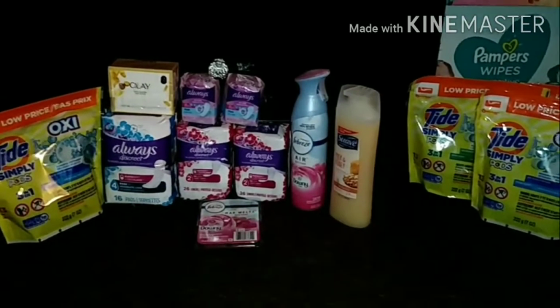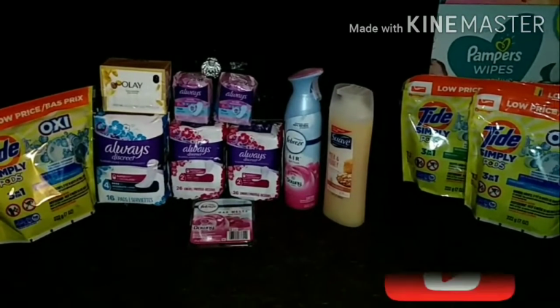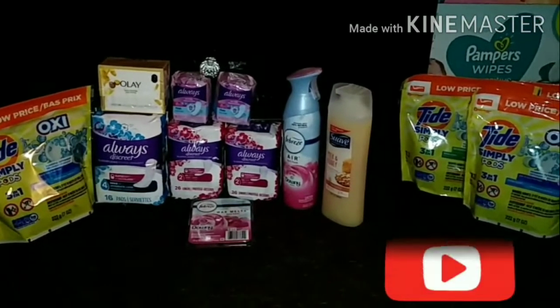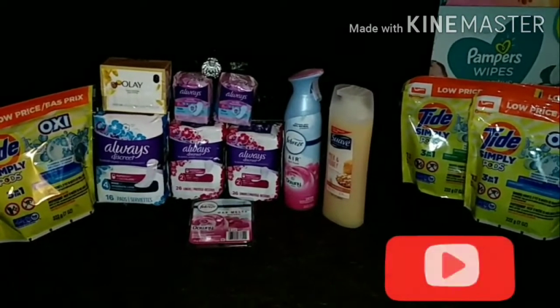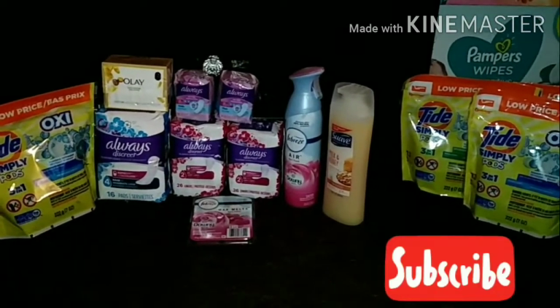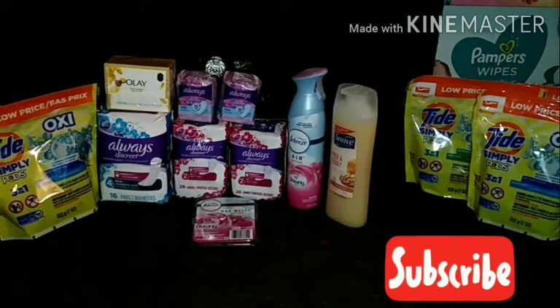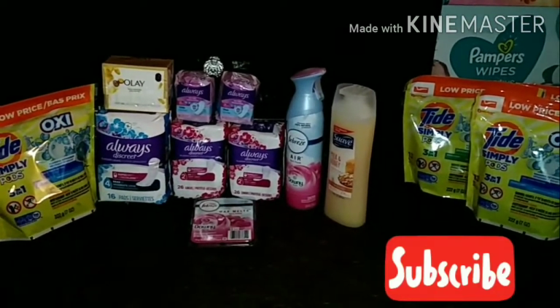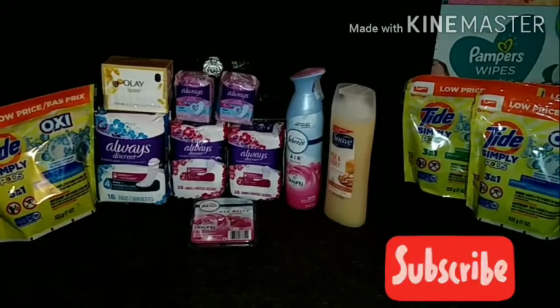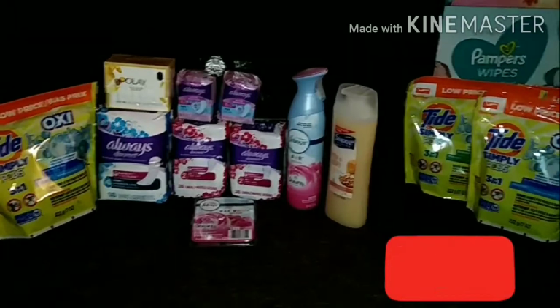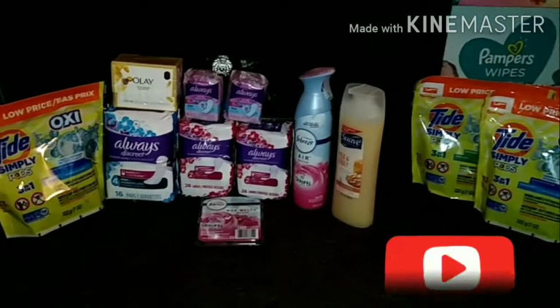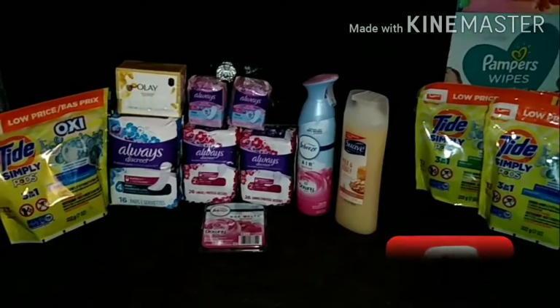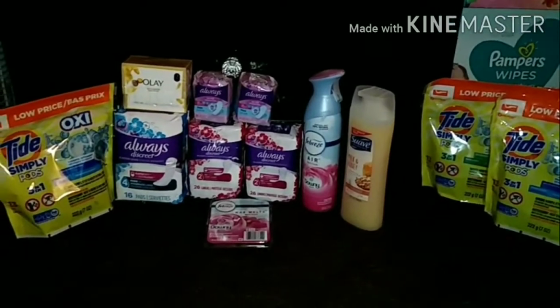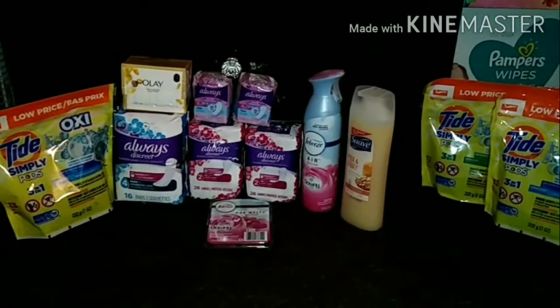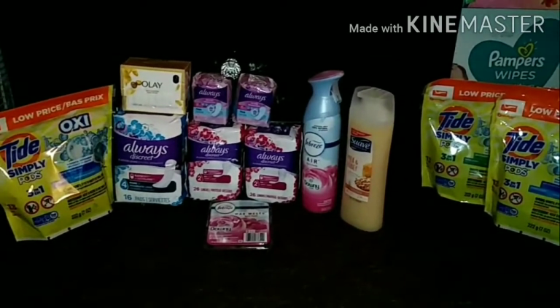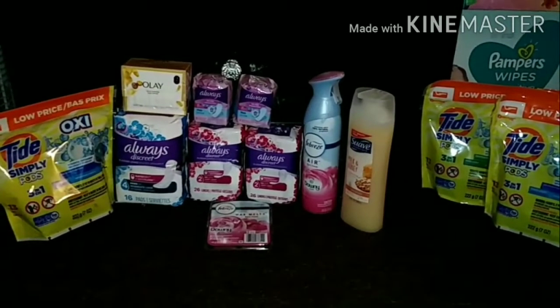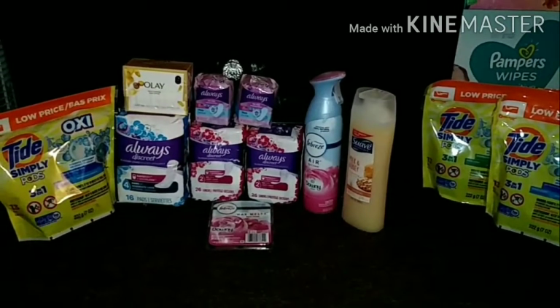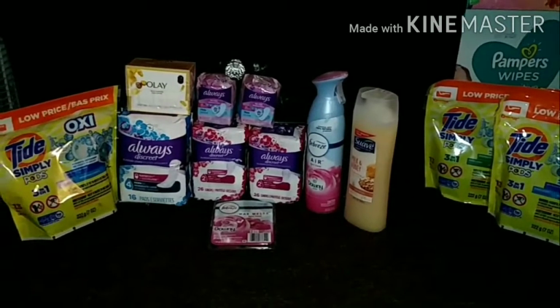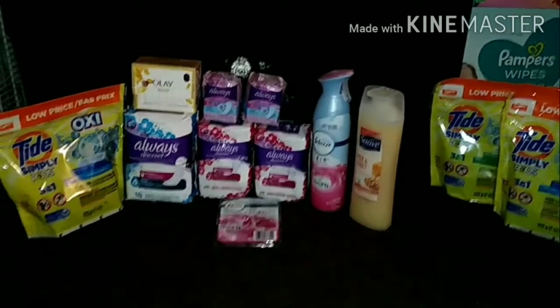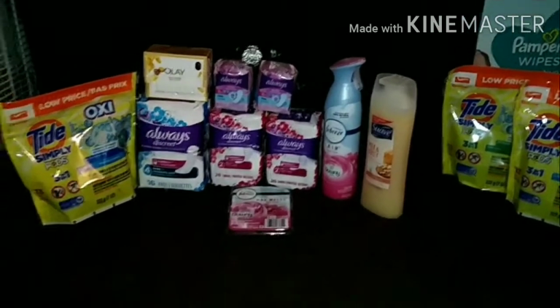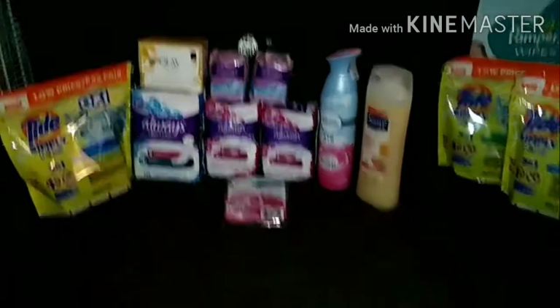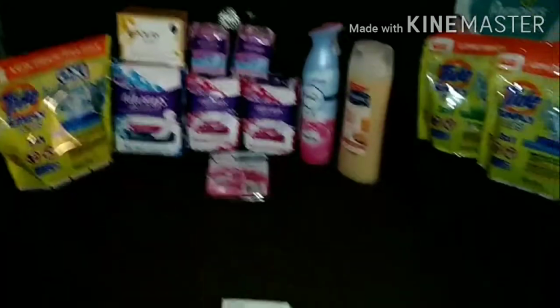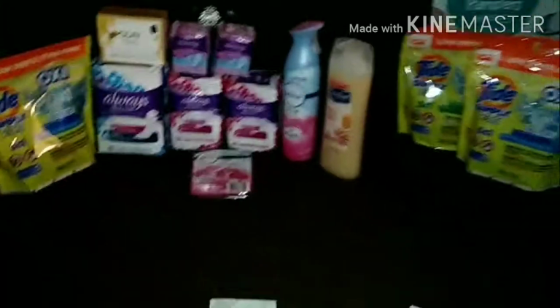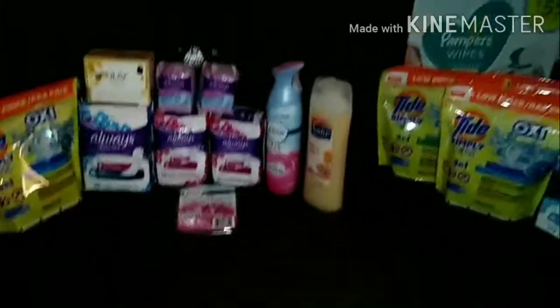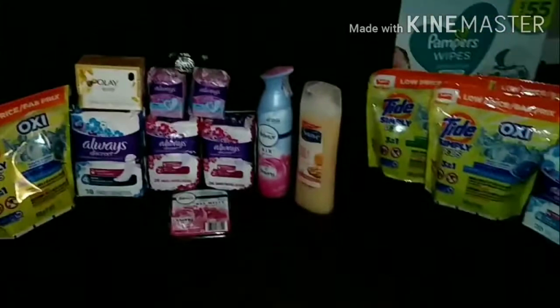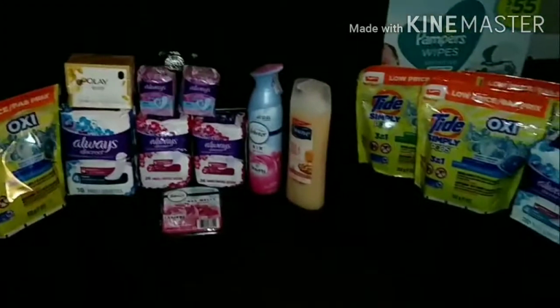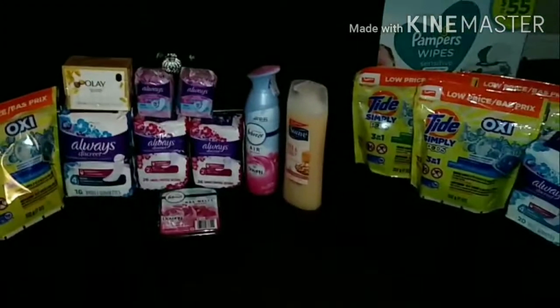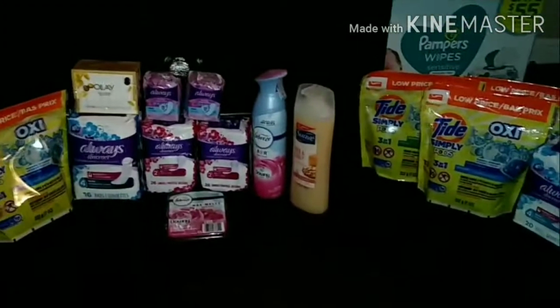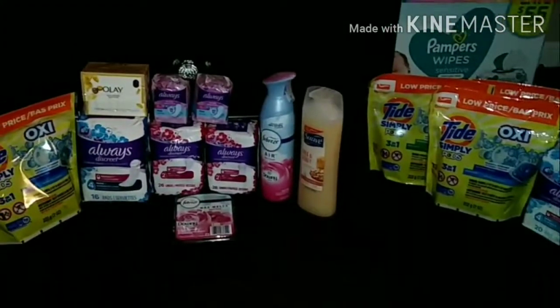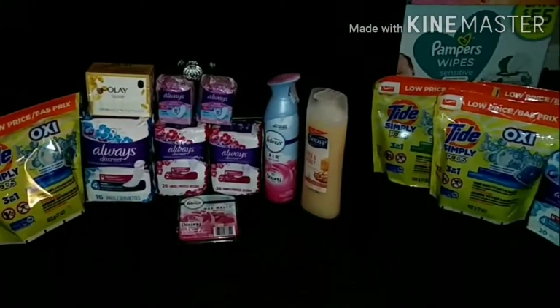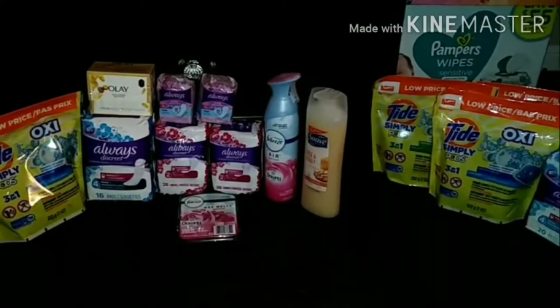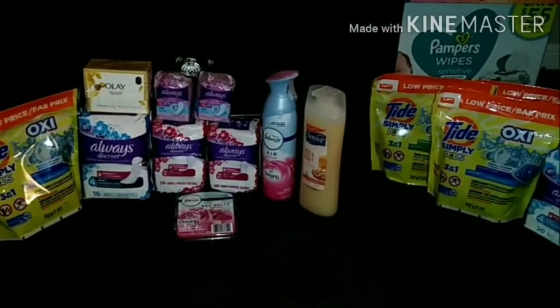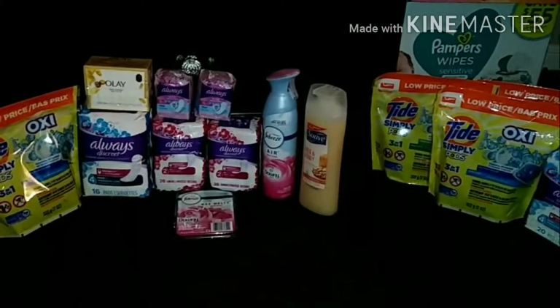Alright you guys, this is it for my Dollar General video. Don't forget to like the video, share the video, and subscribe to my channel, and until next time — bye bye!